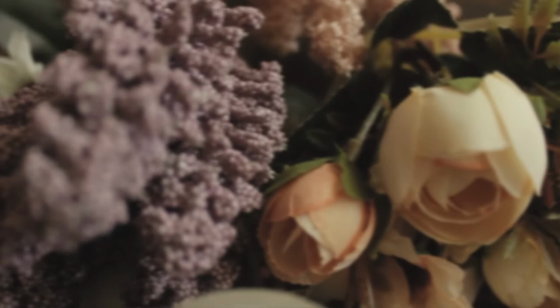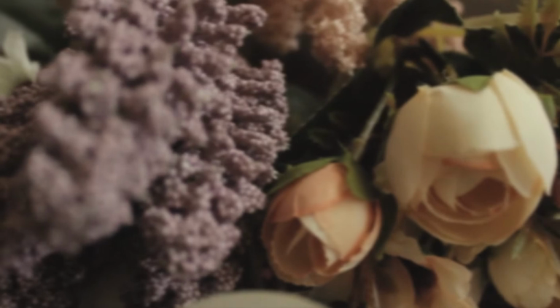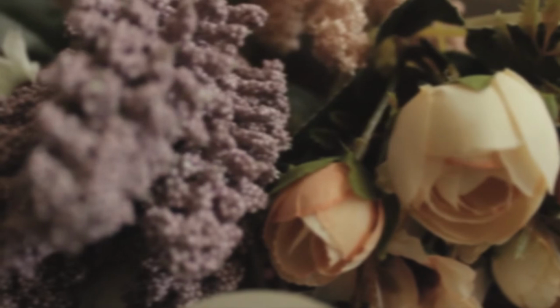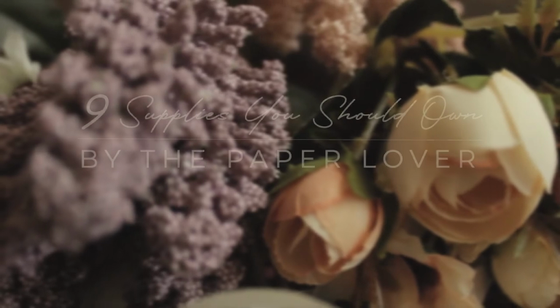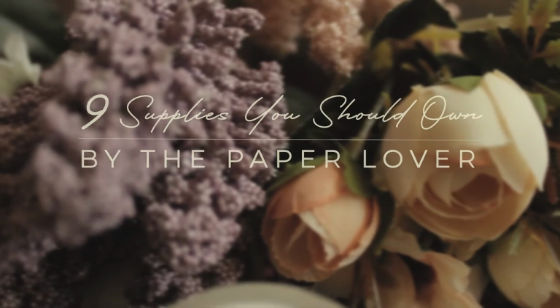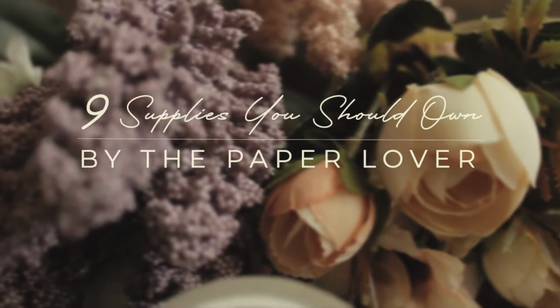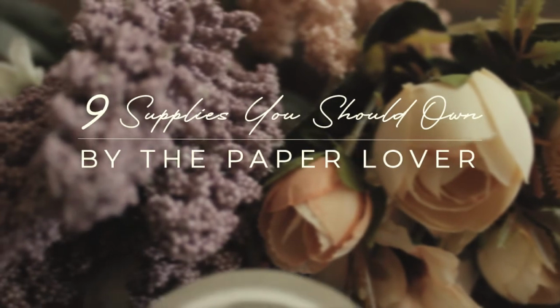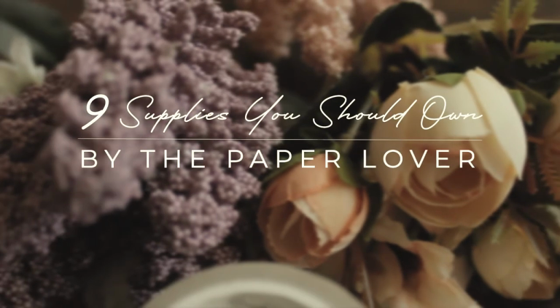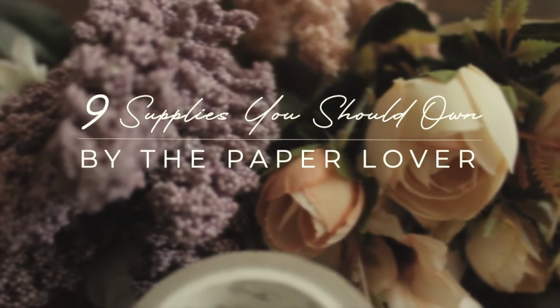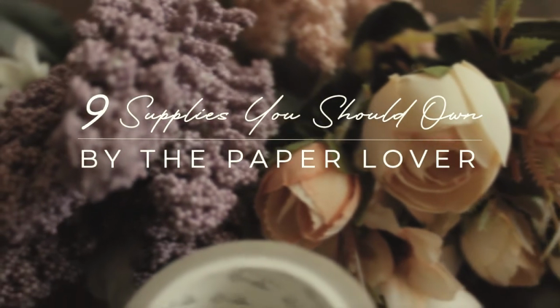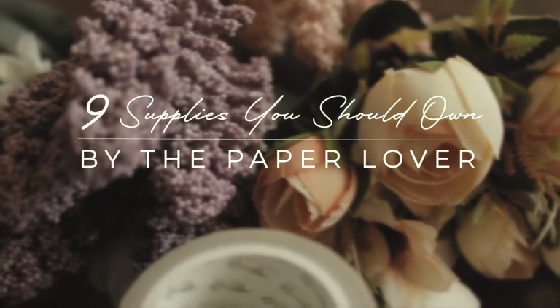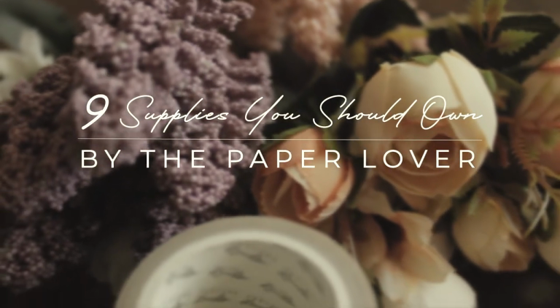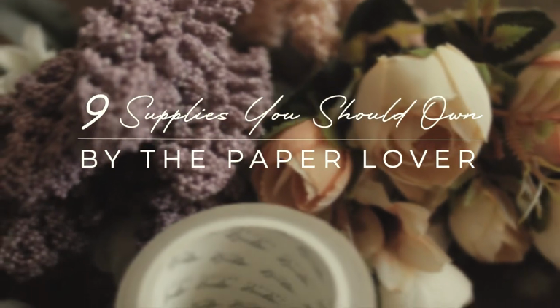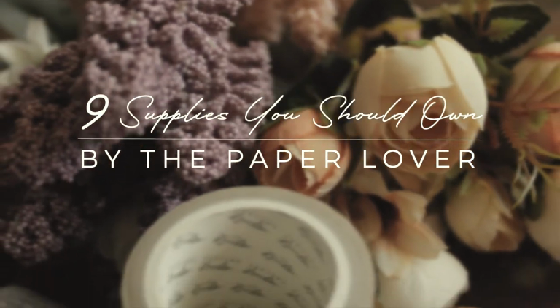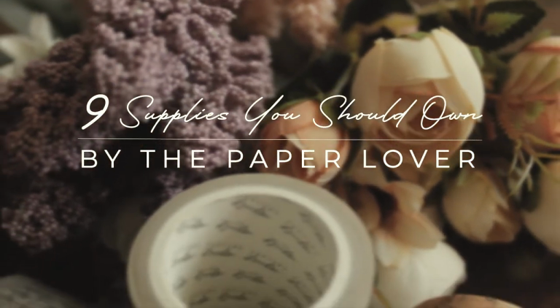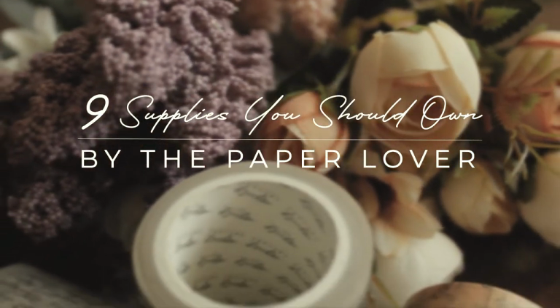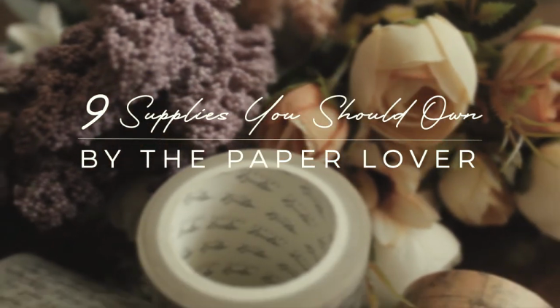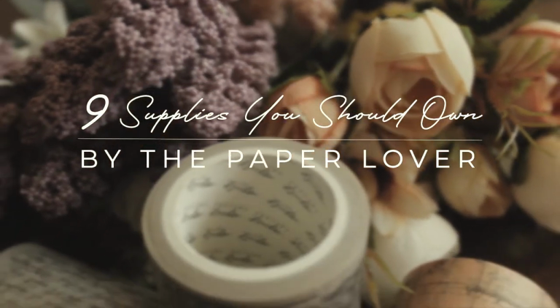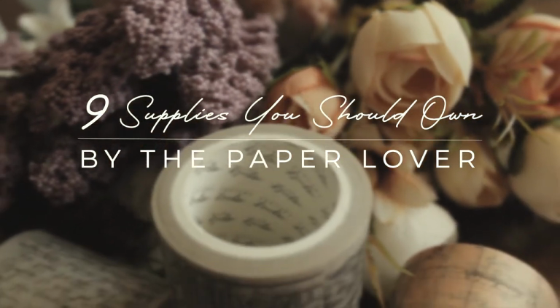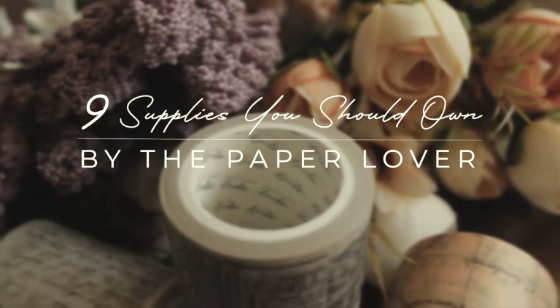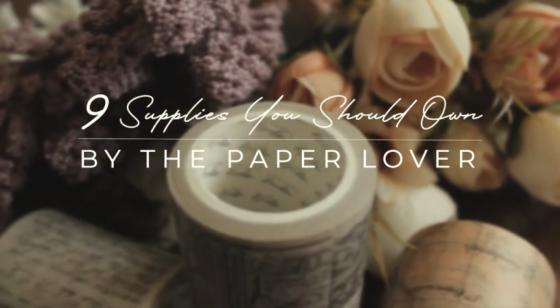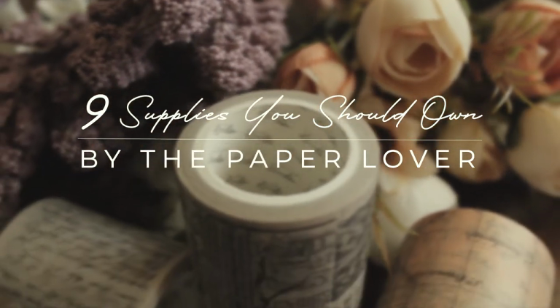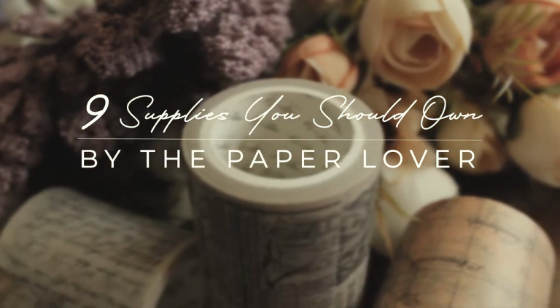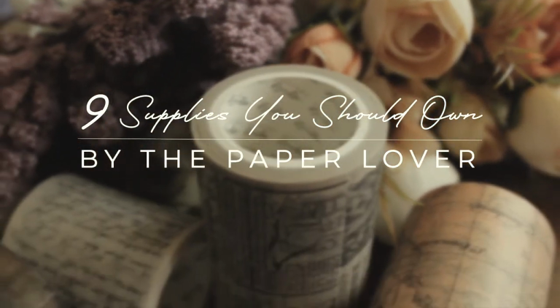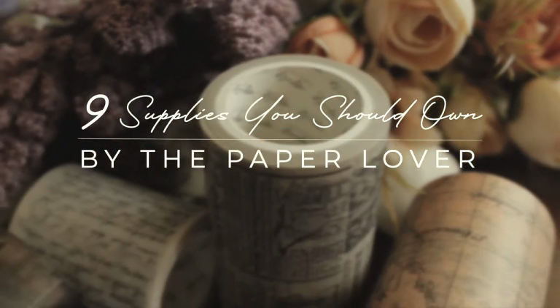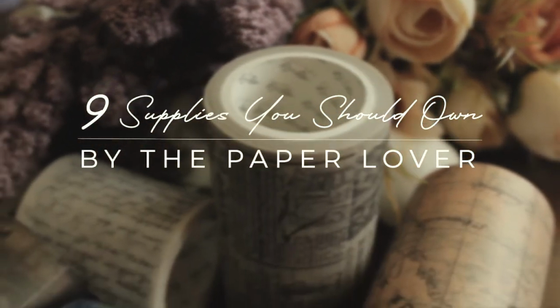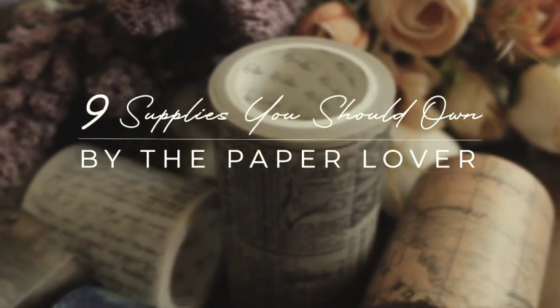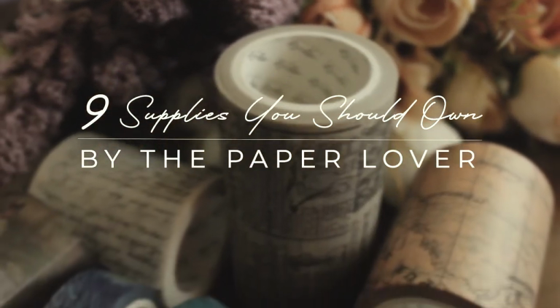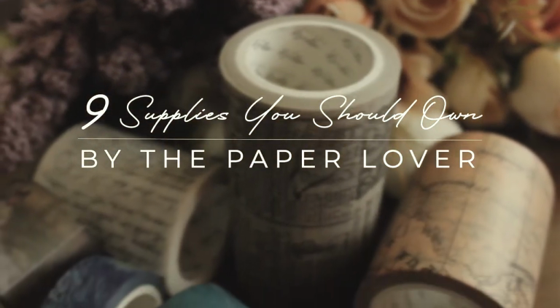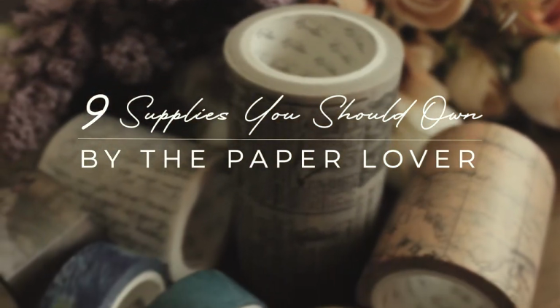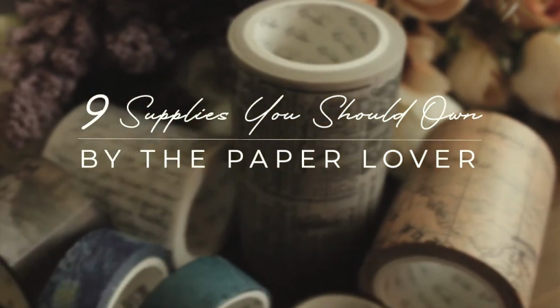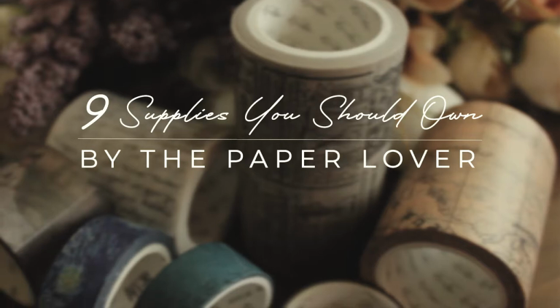Hi everyone, this is Blesa. I'm back to share what I think you must own before journaling.